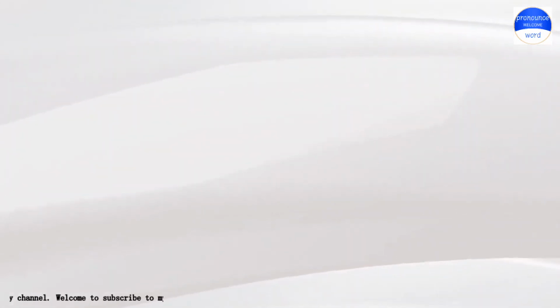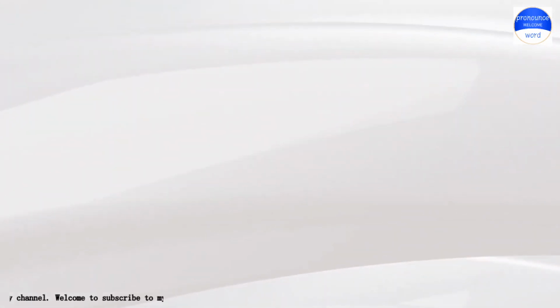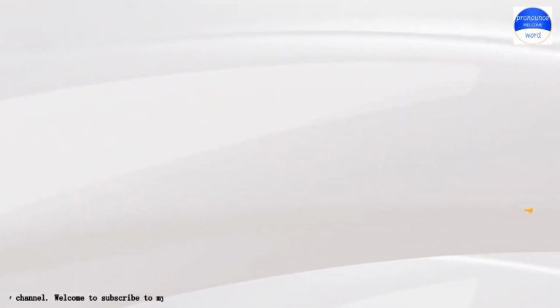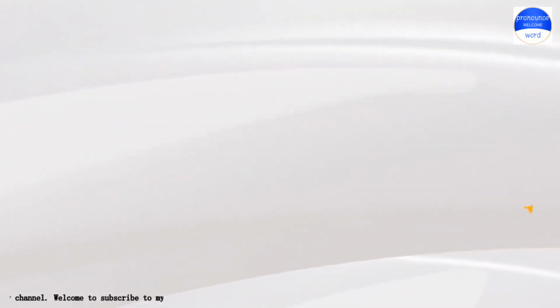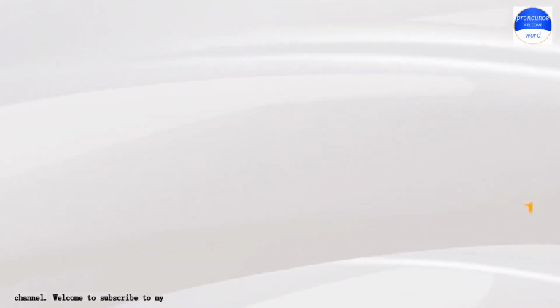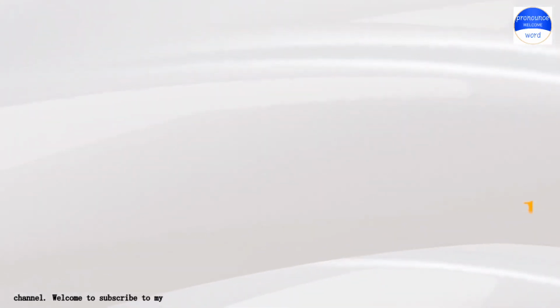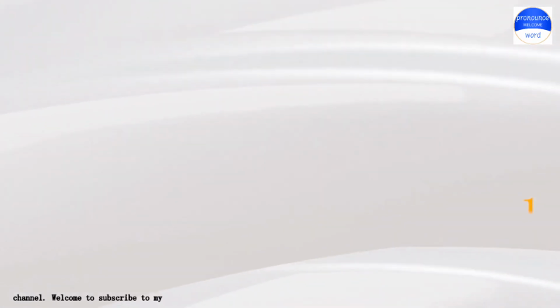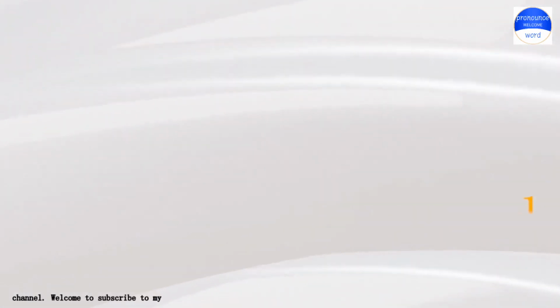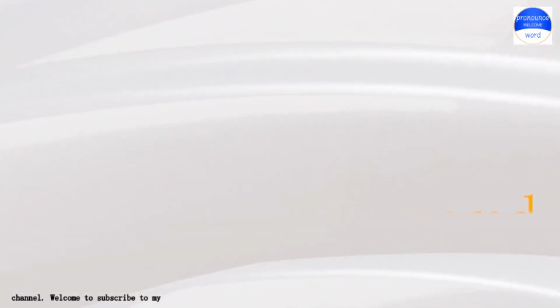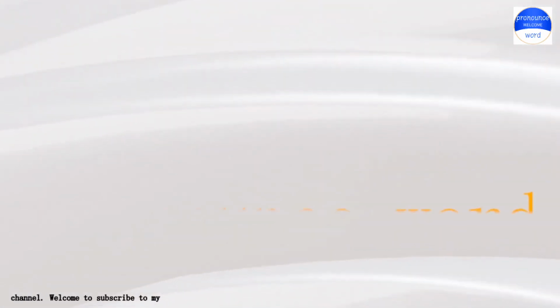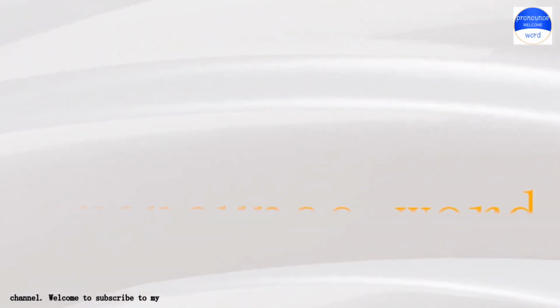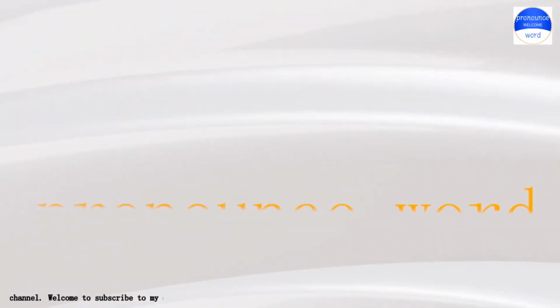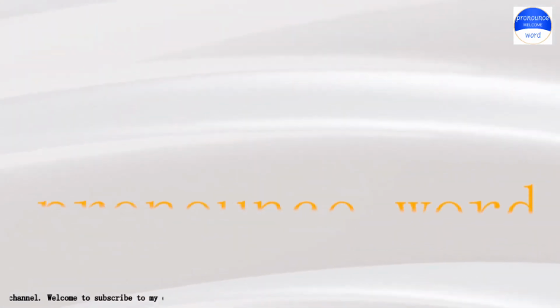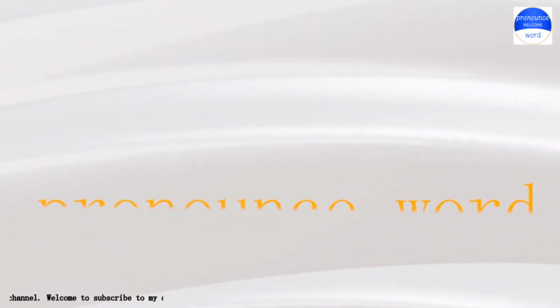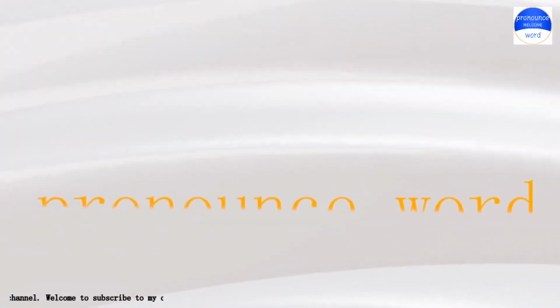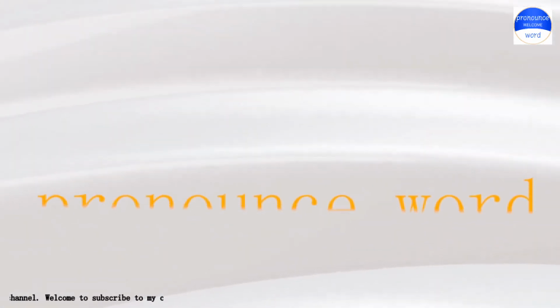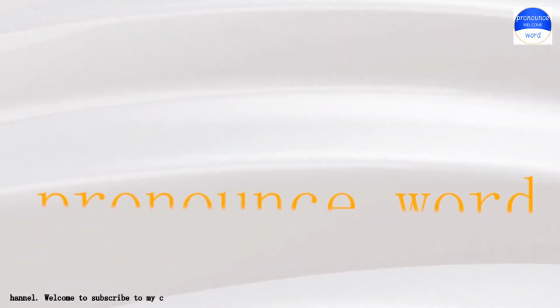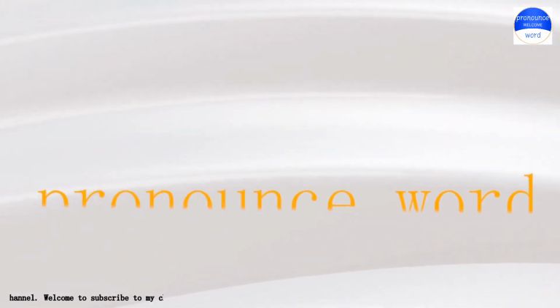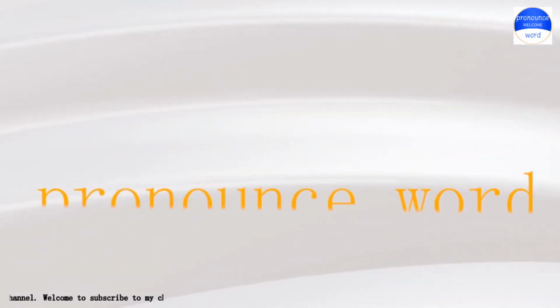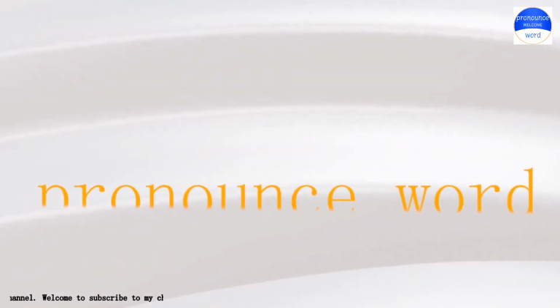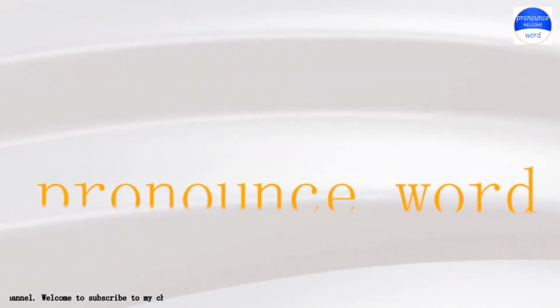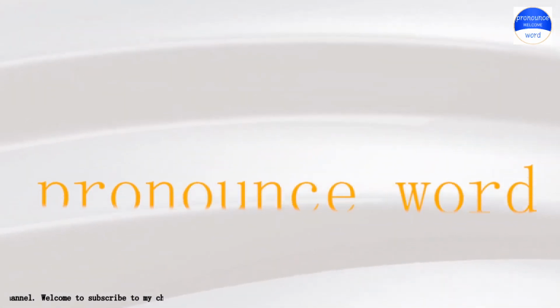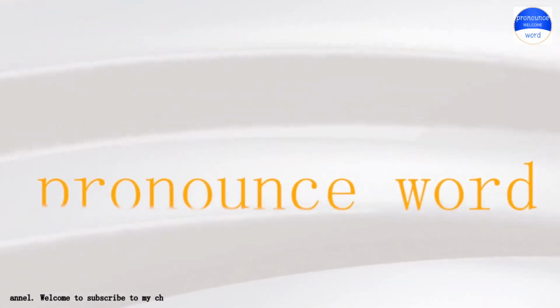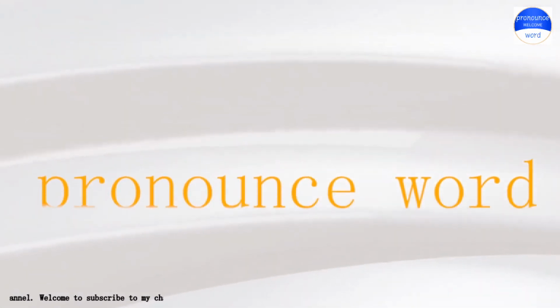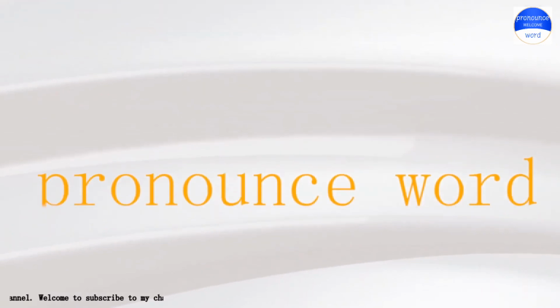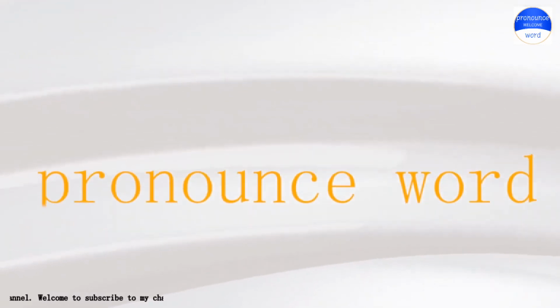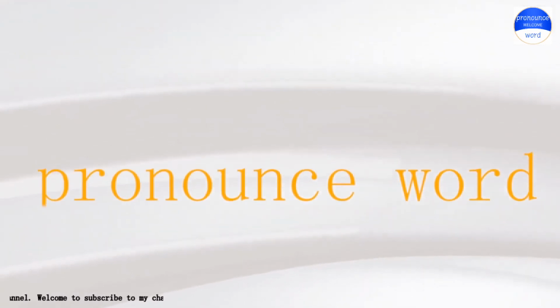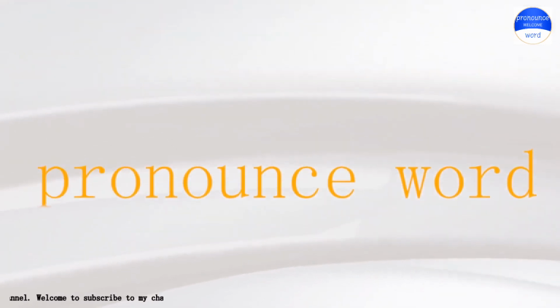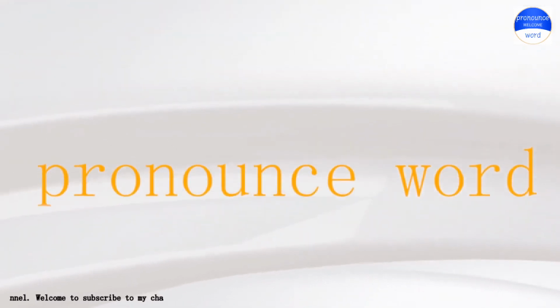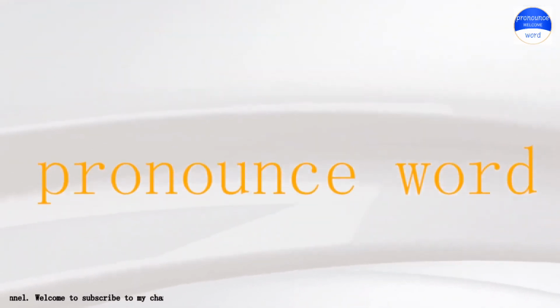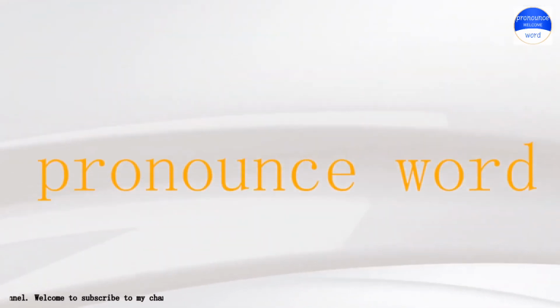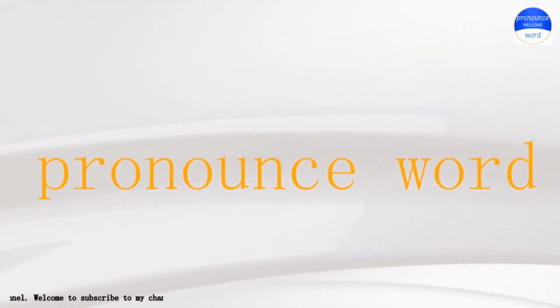Hi everyone, welcome to Pronounce Word channel. Let's practice listening in English.